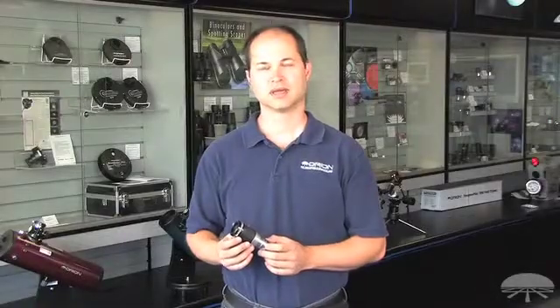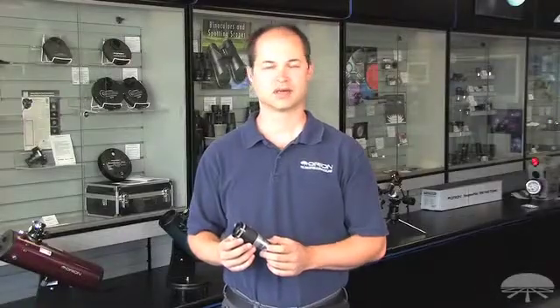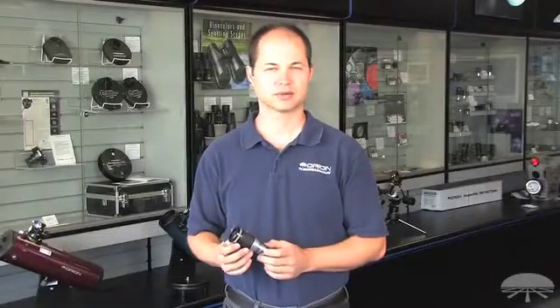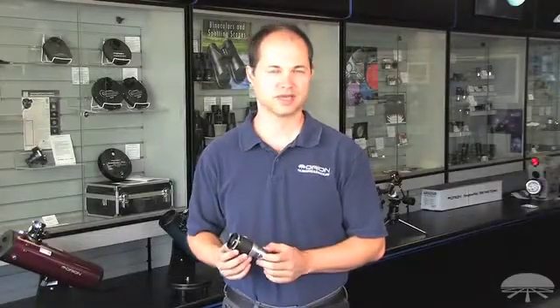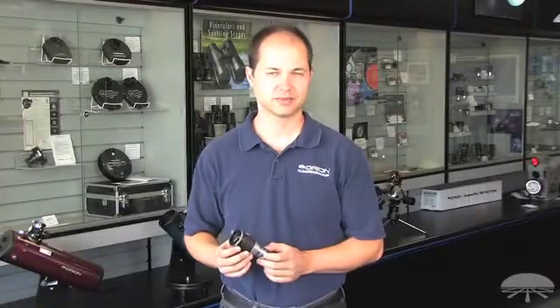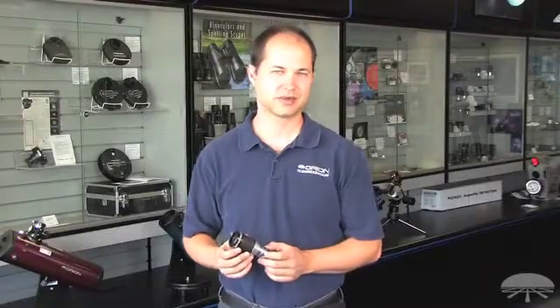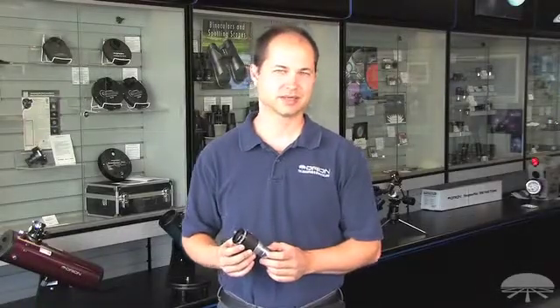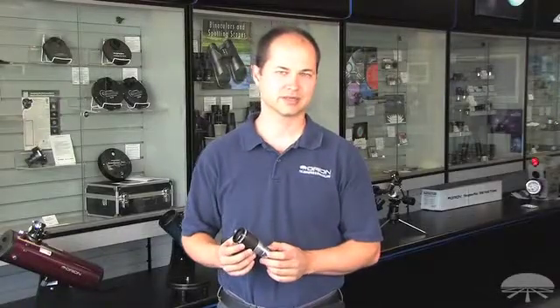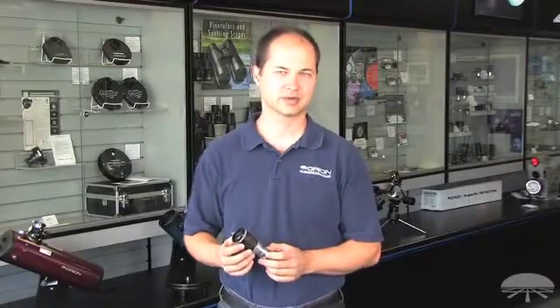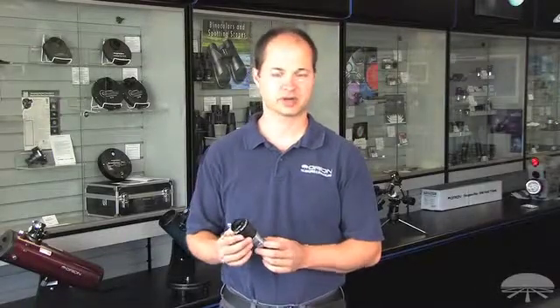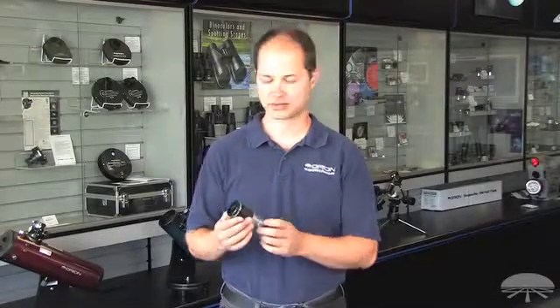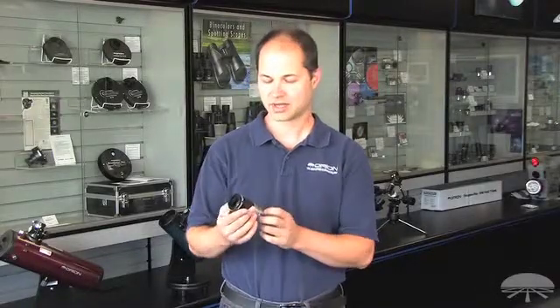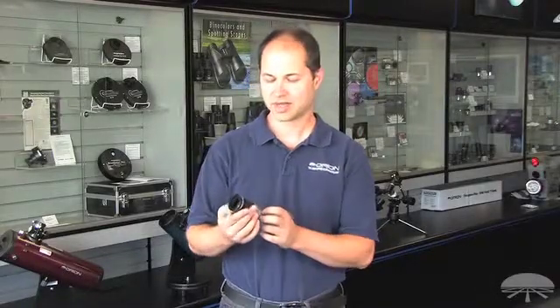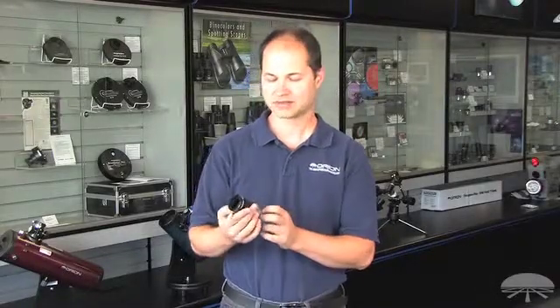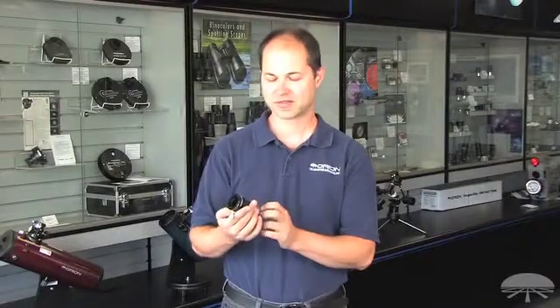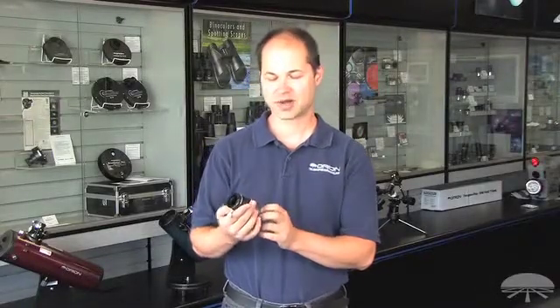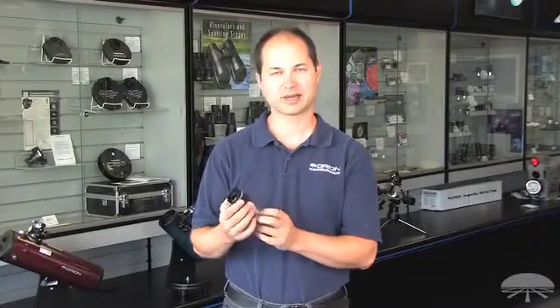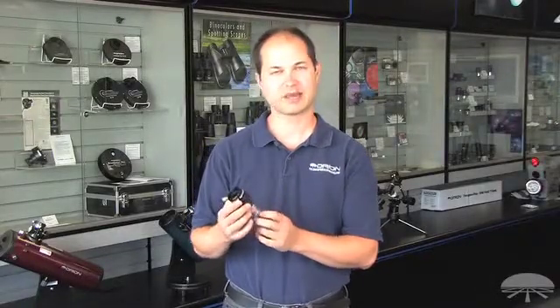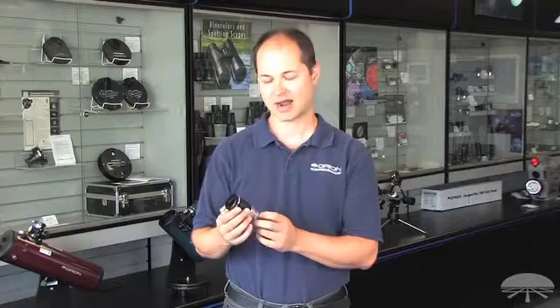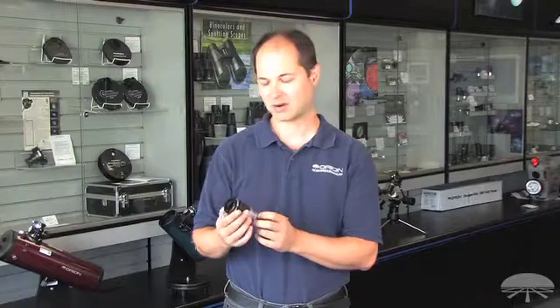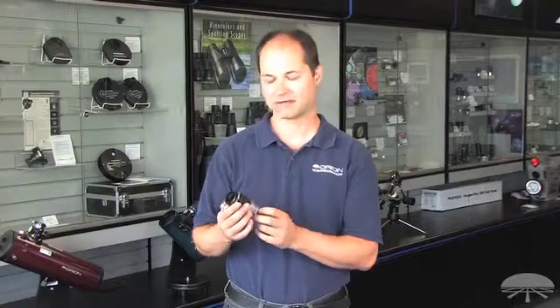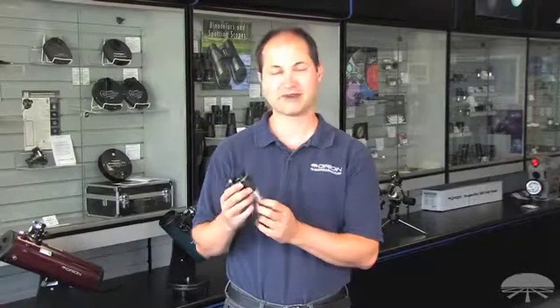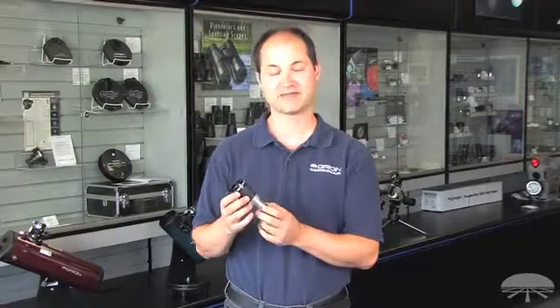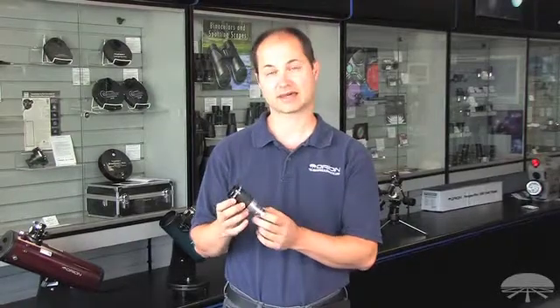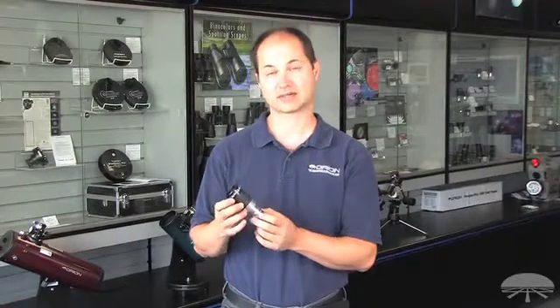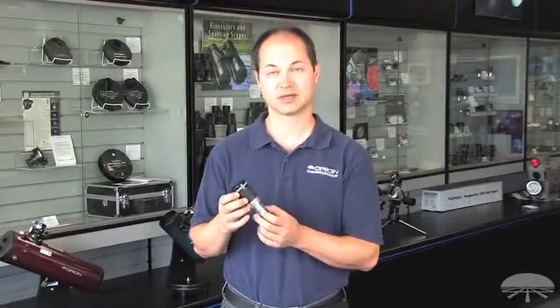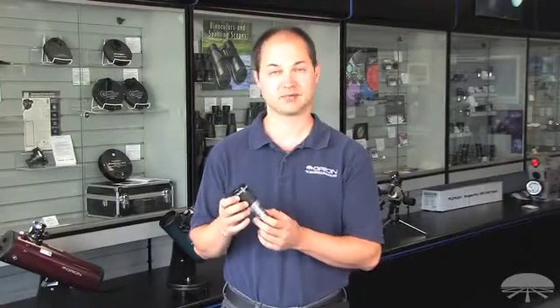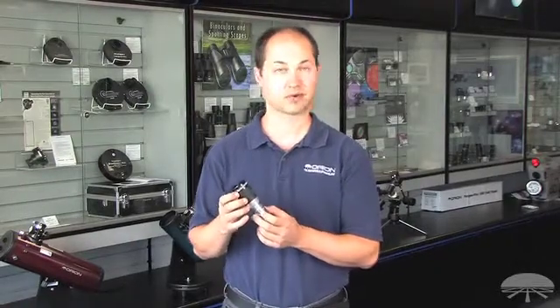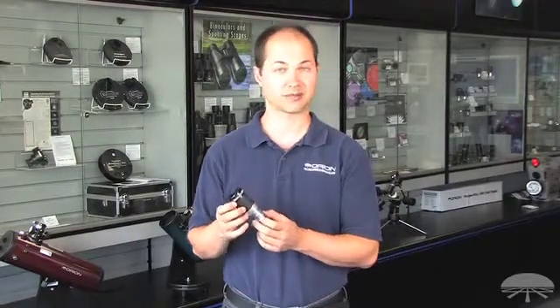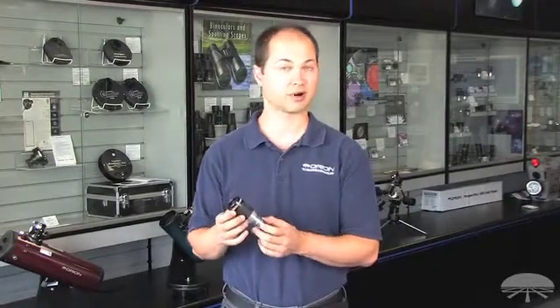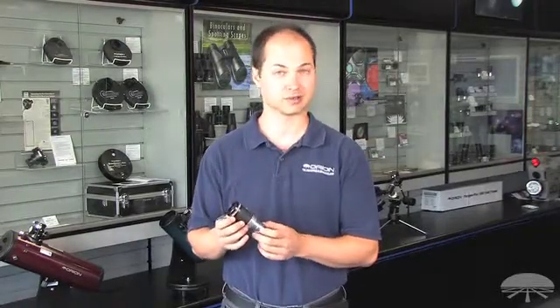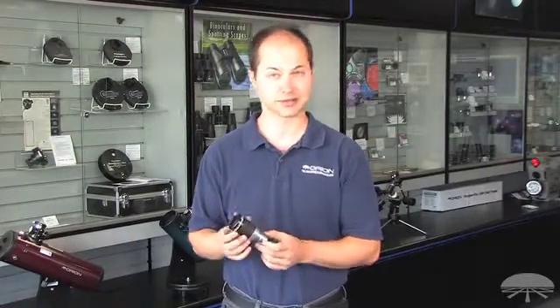Hello, I'm Ken with Orion Telescopes and Binoculars, and this is the Orion High Power 5X four-element Barlow lens.